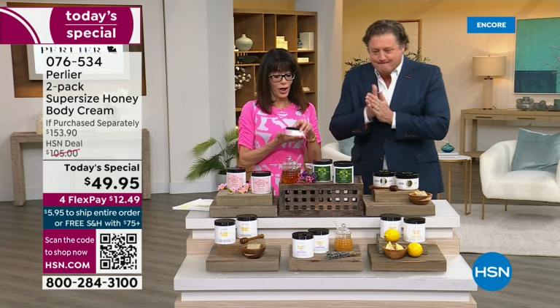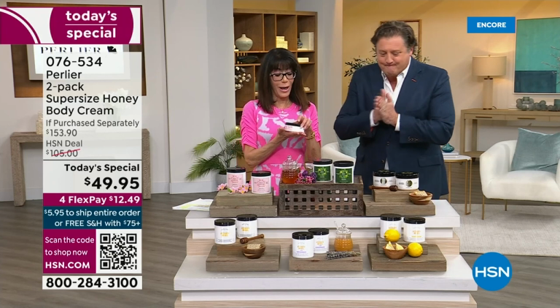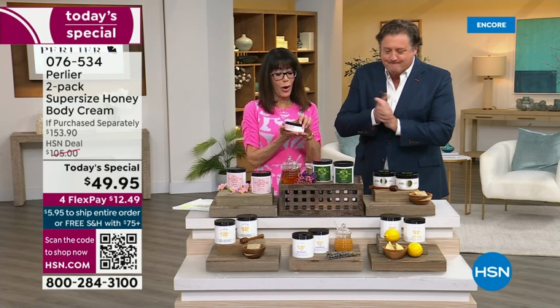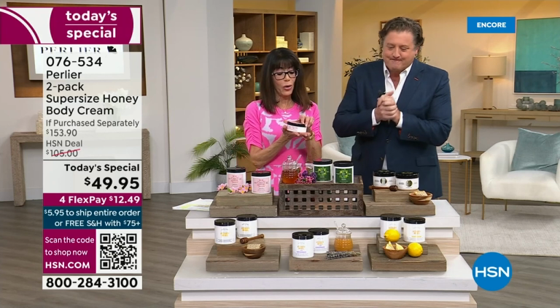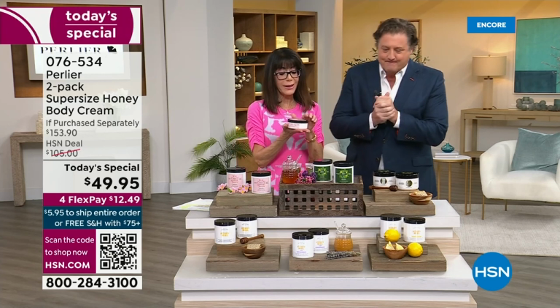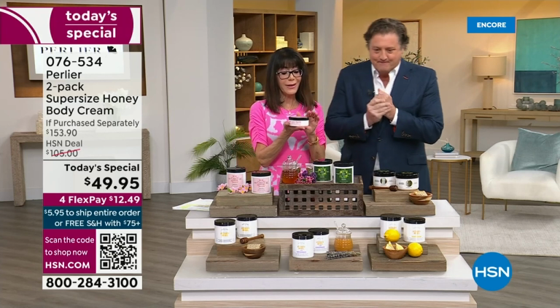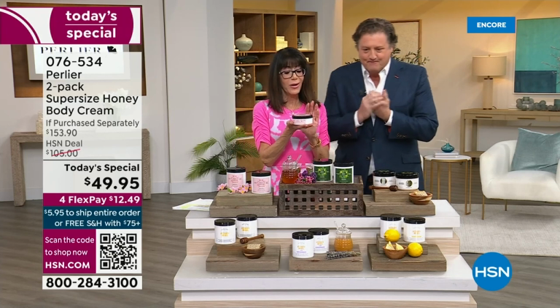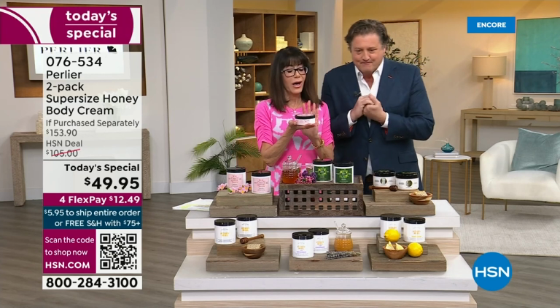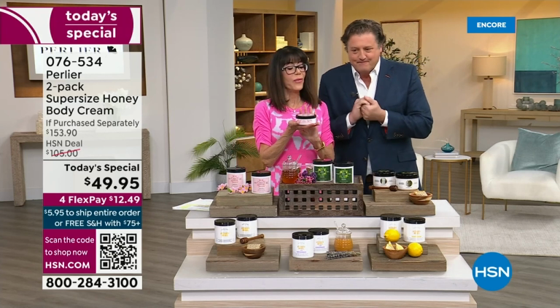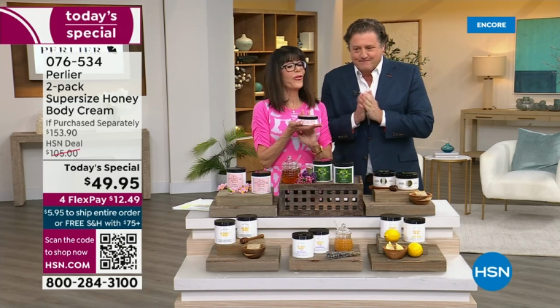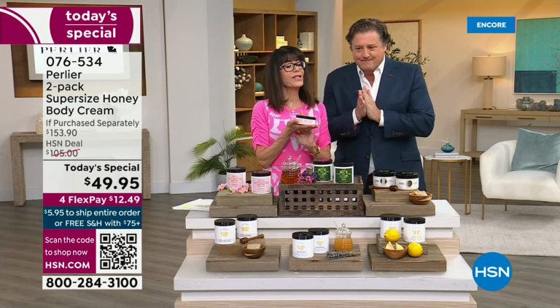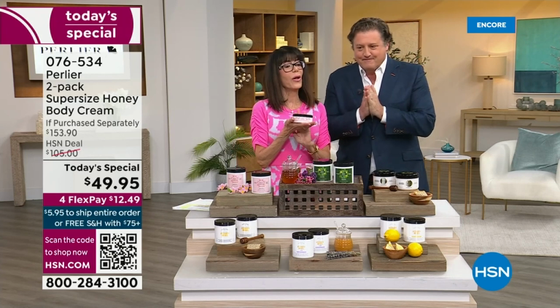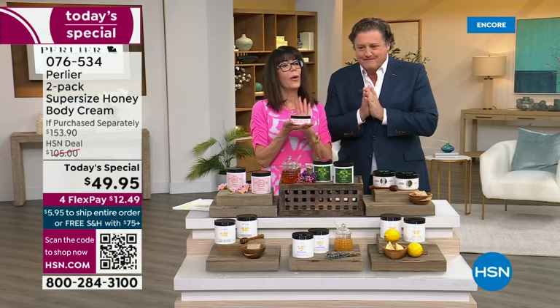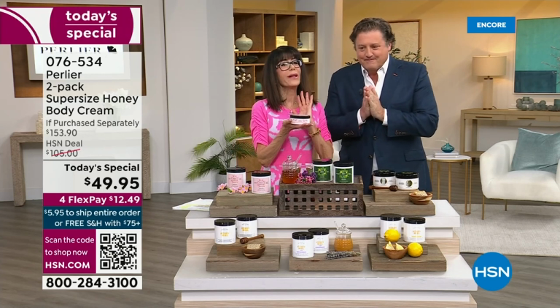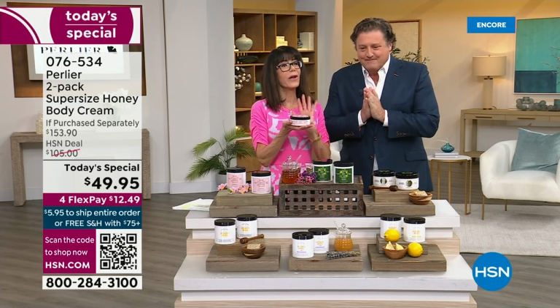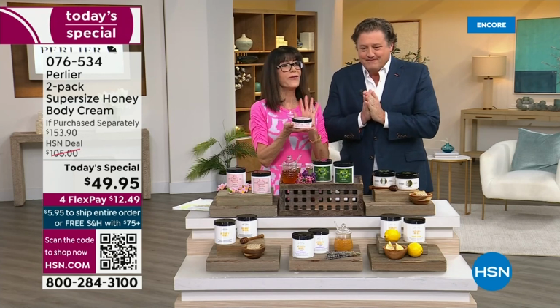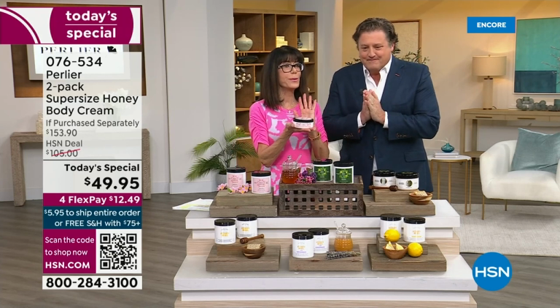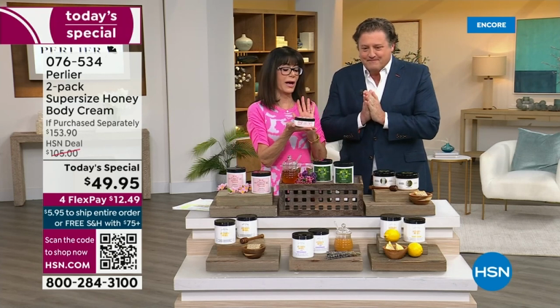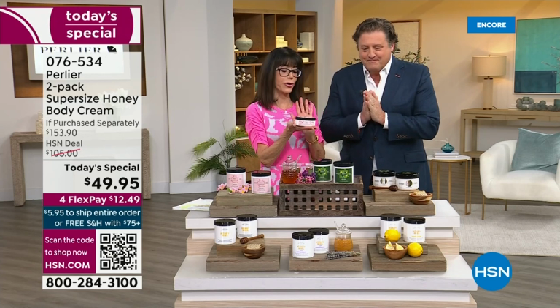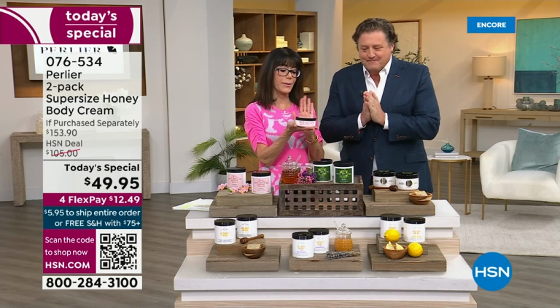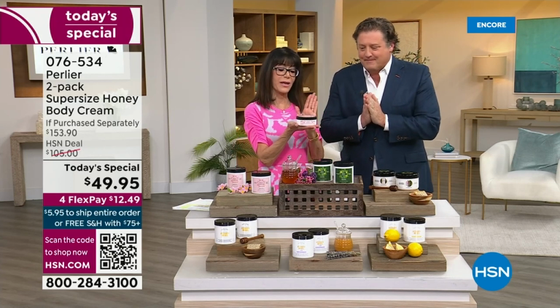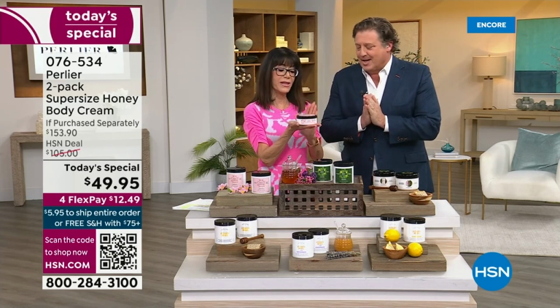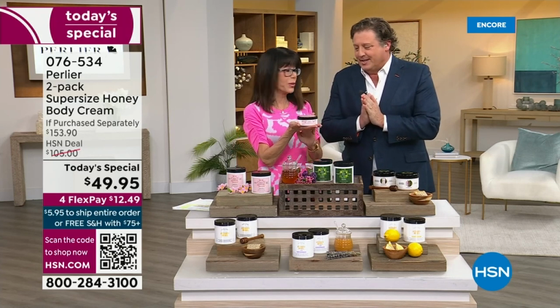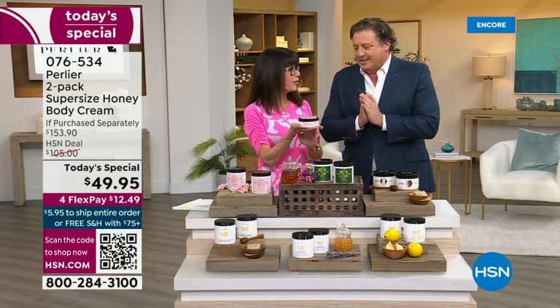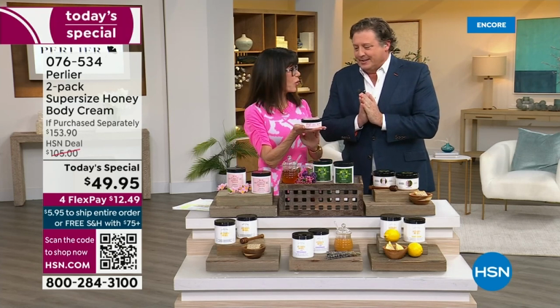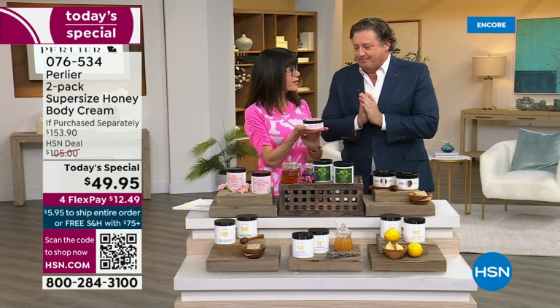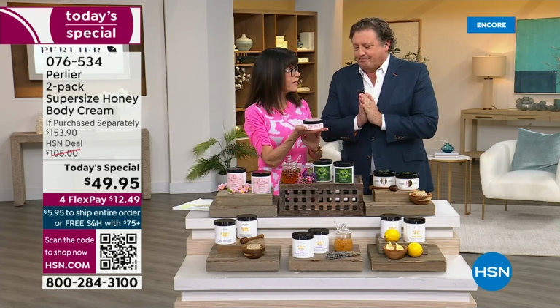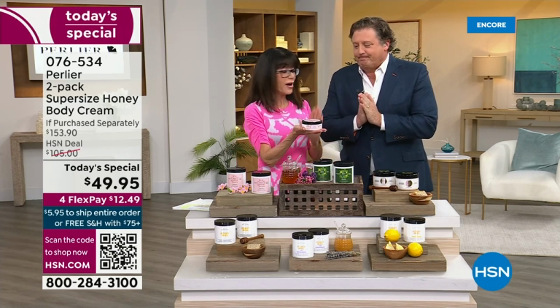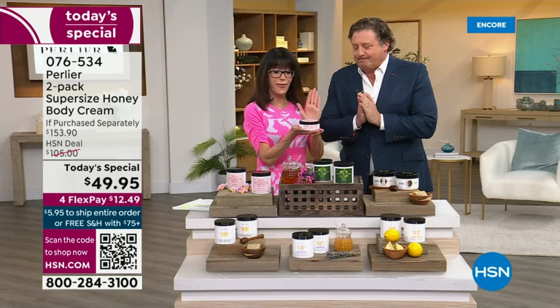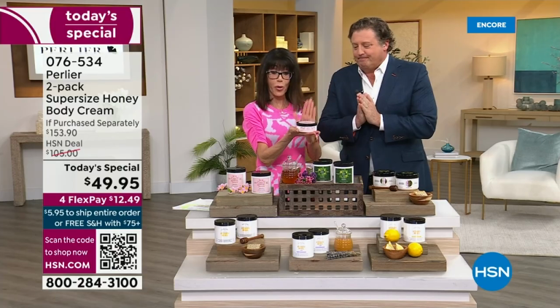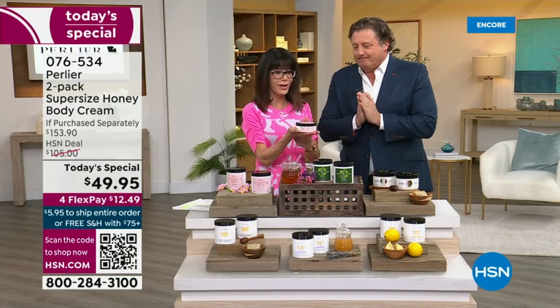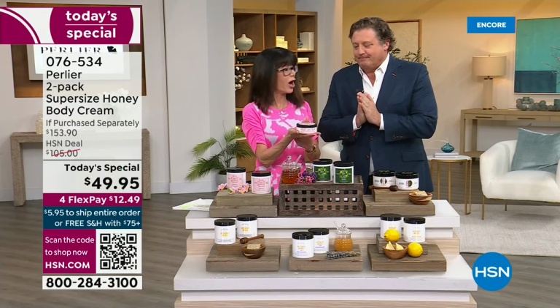How we love these body creams. And this one, of course, is $40.